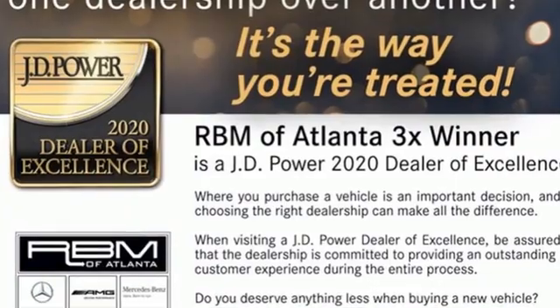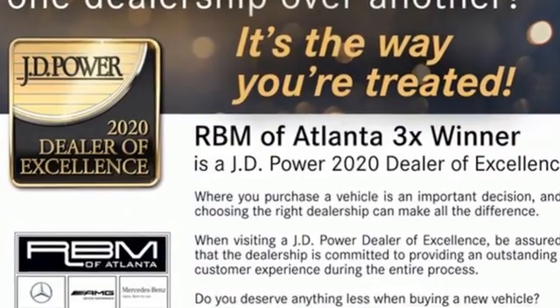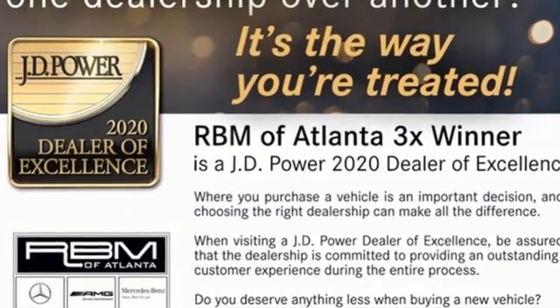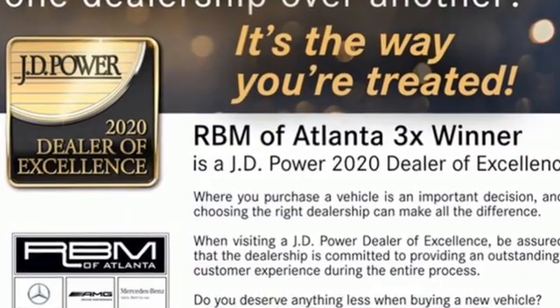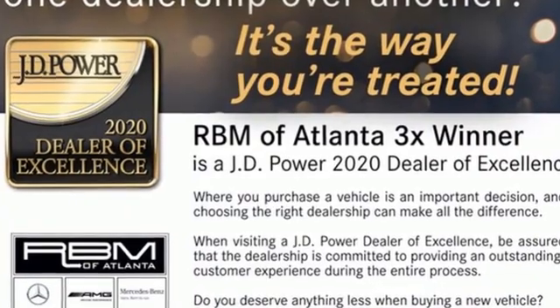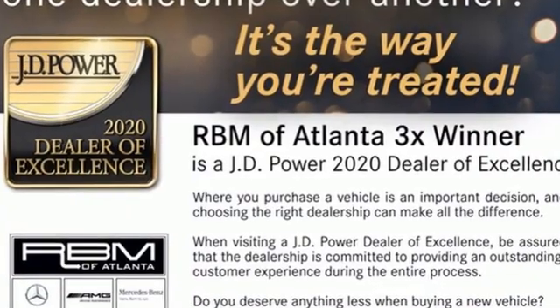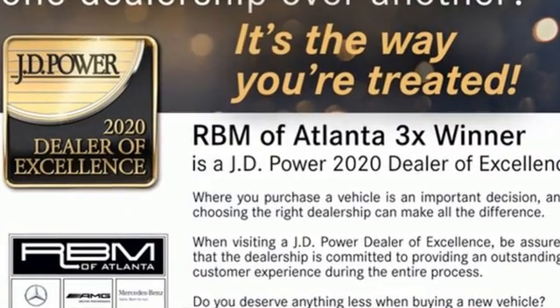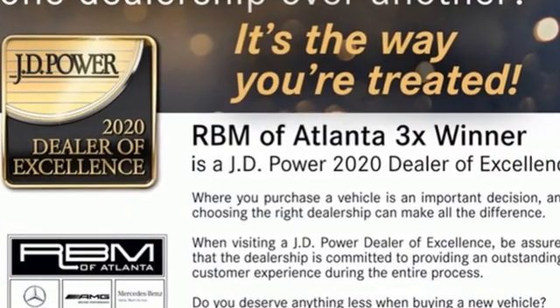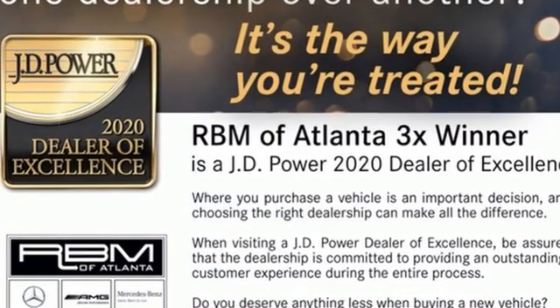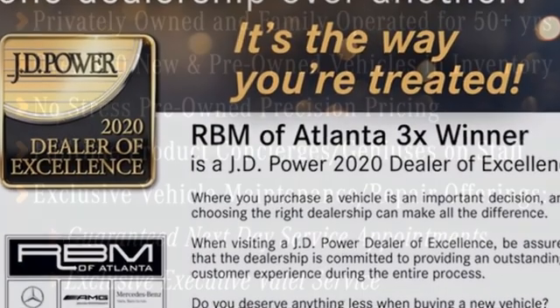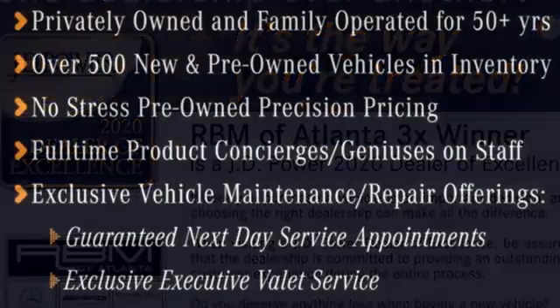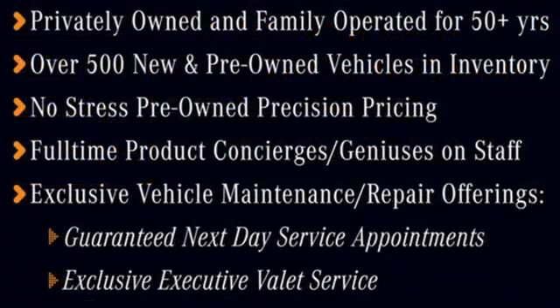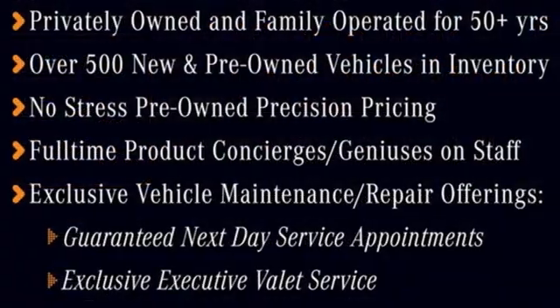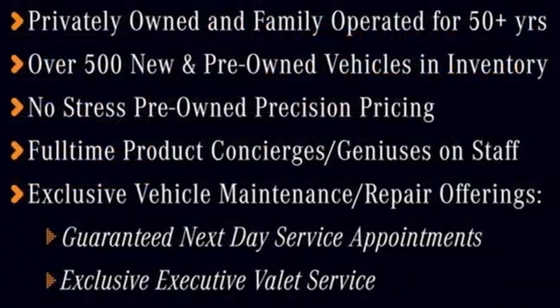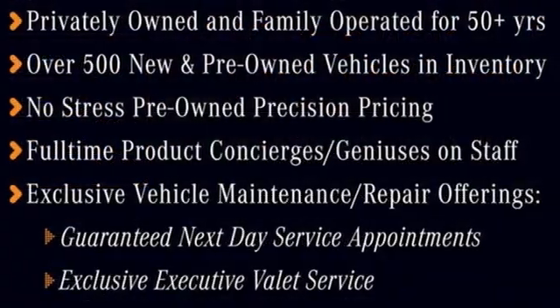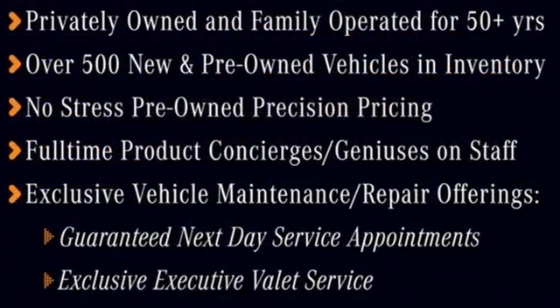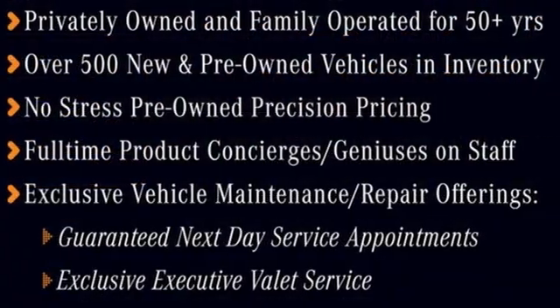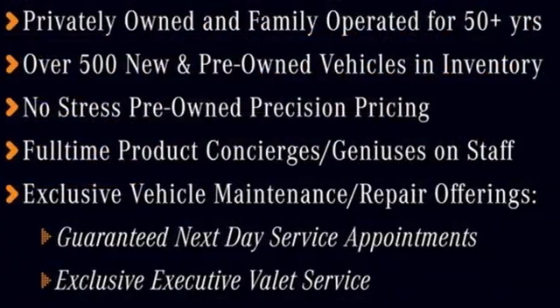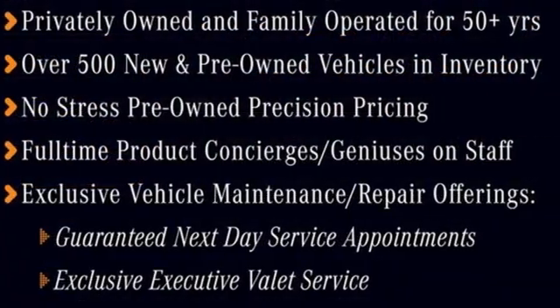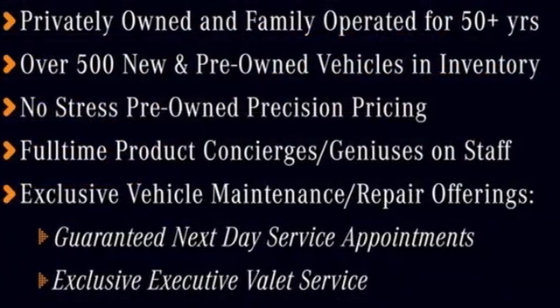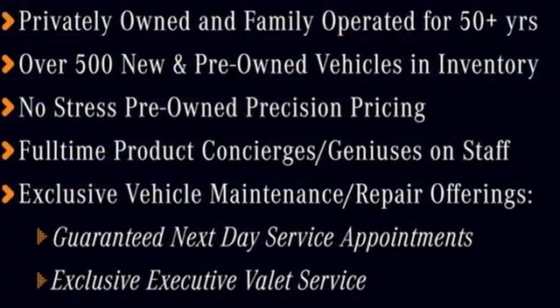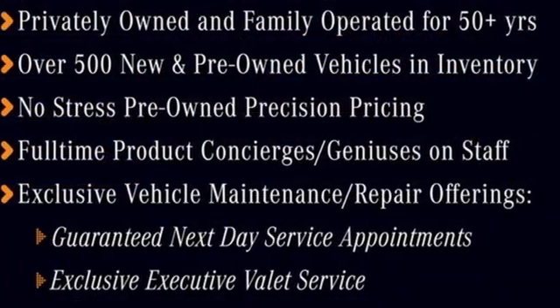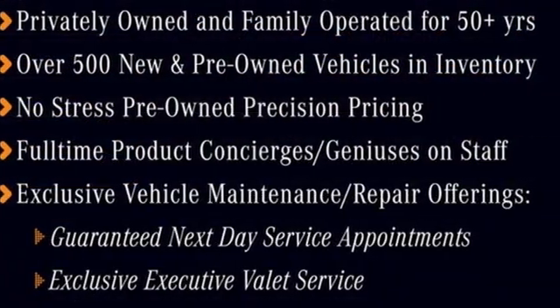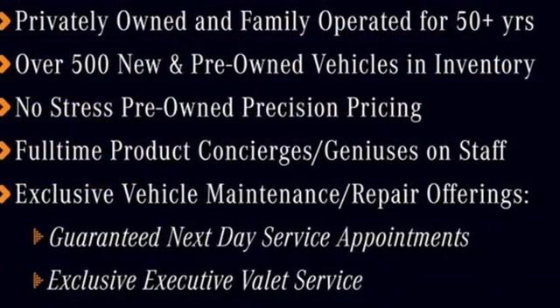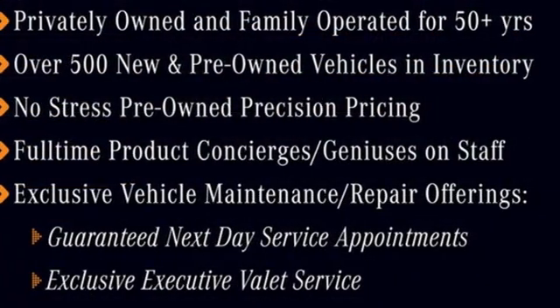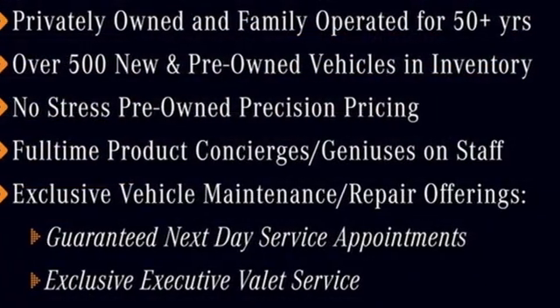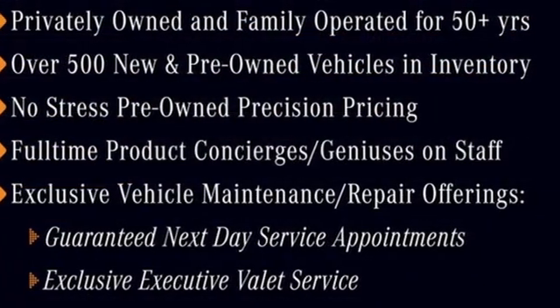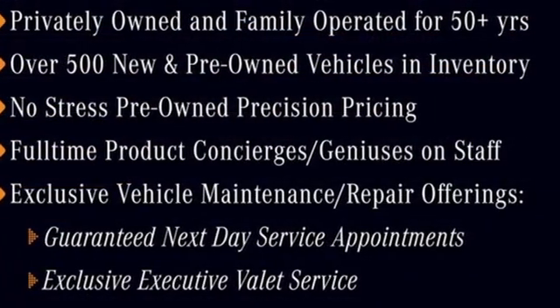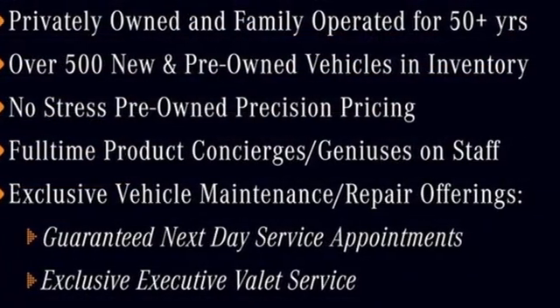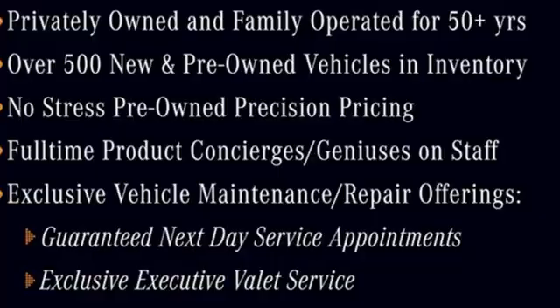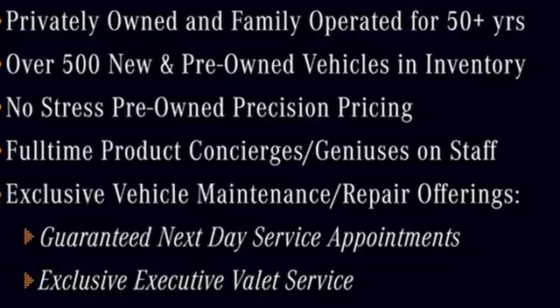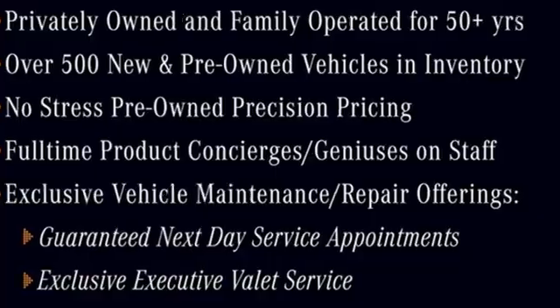Mercedes-Benz keeps setting the standard and driving forward. Experience it for yourself today.